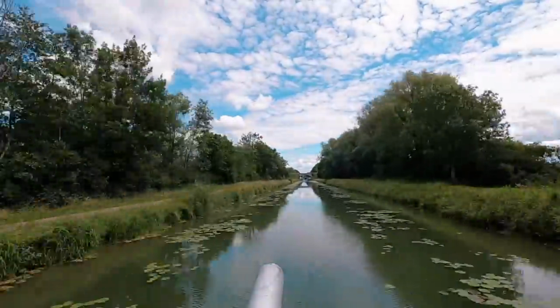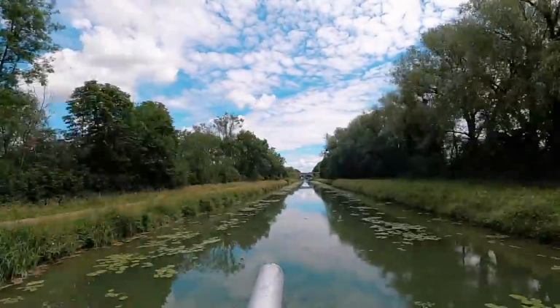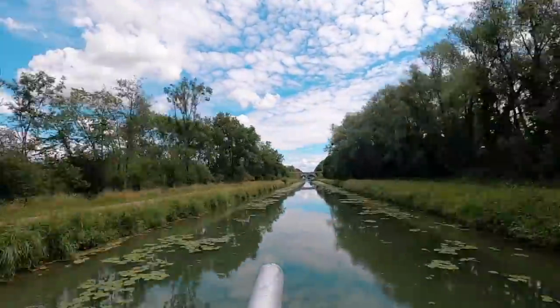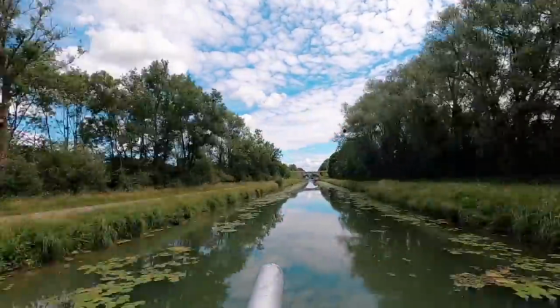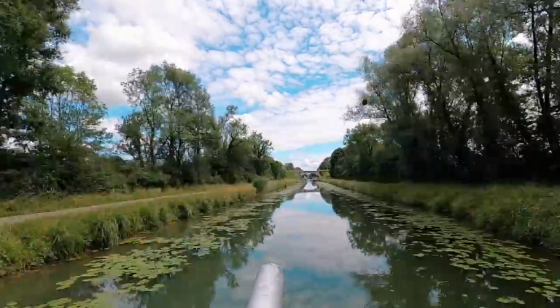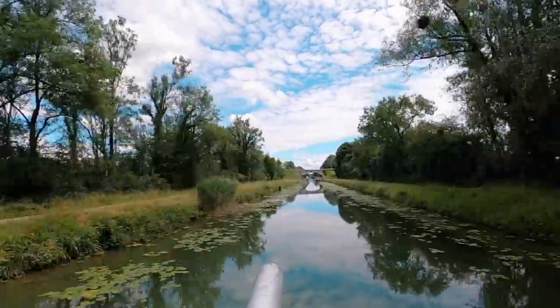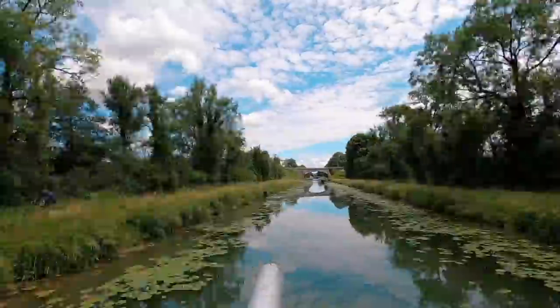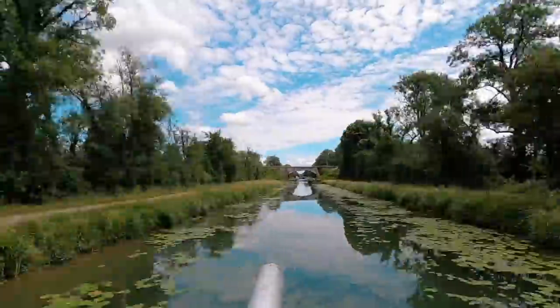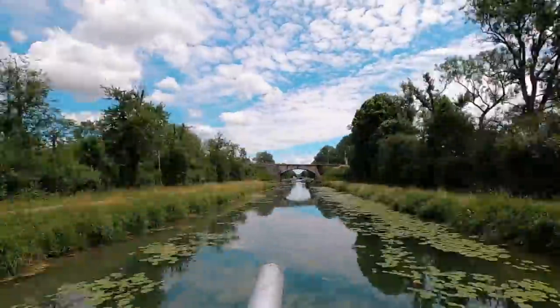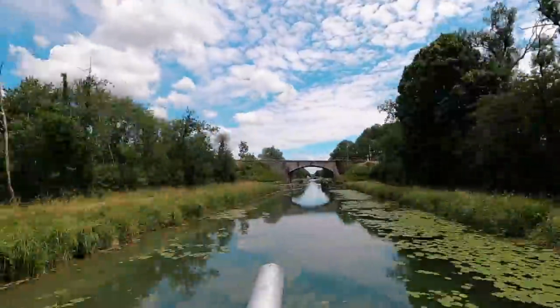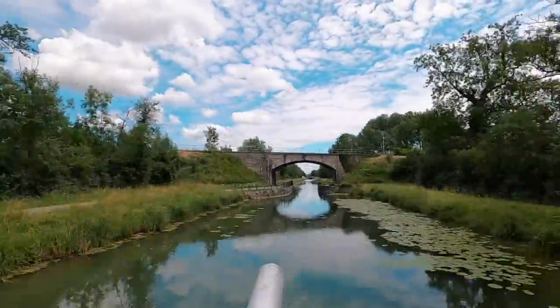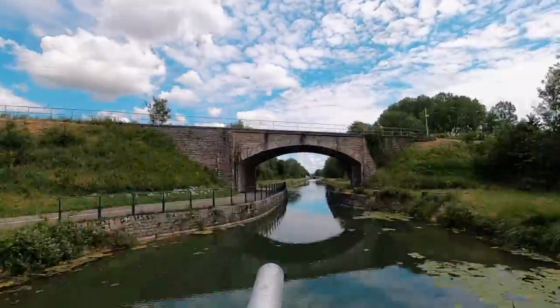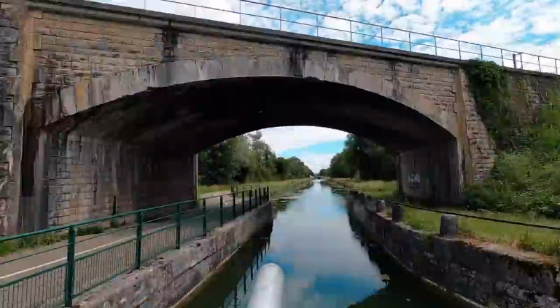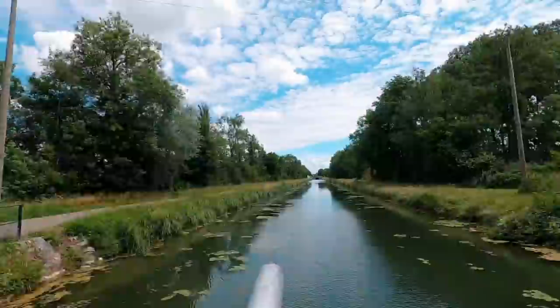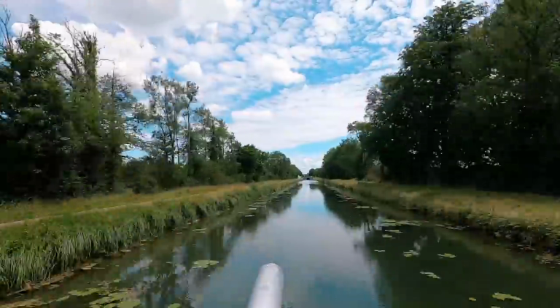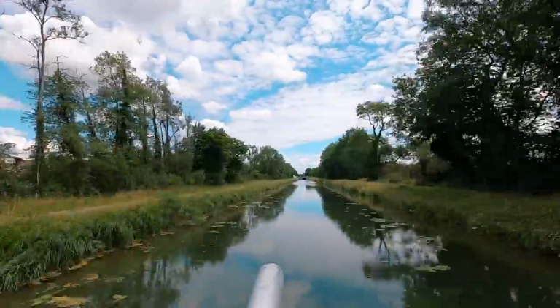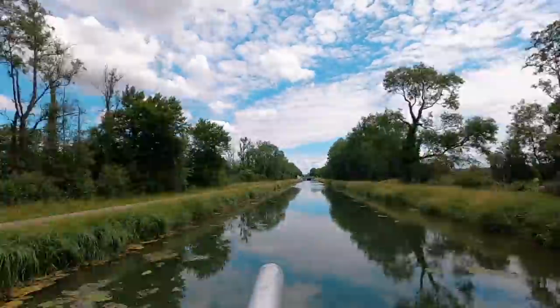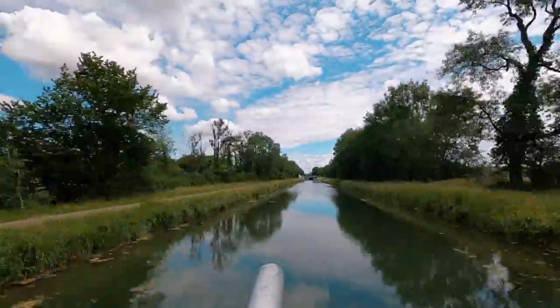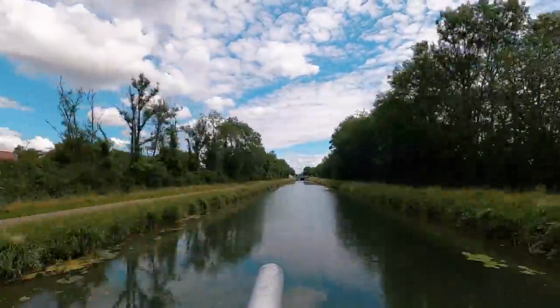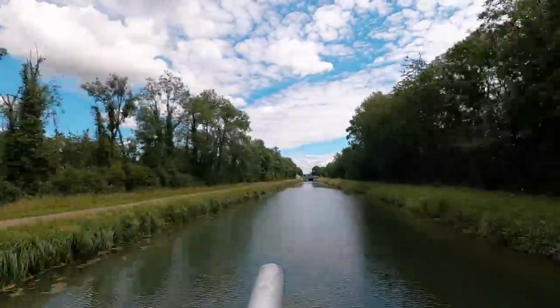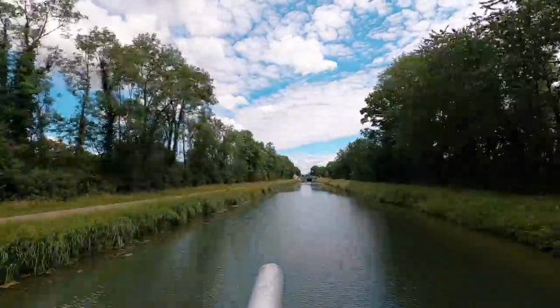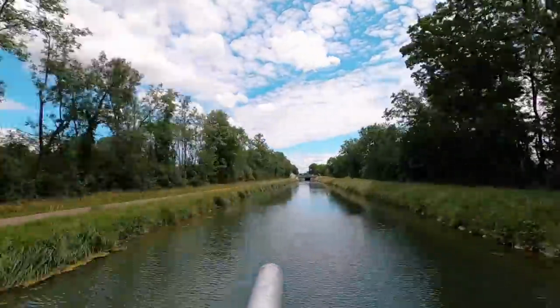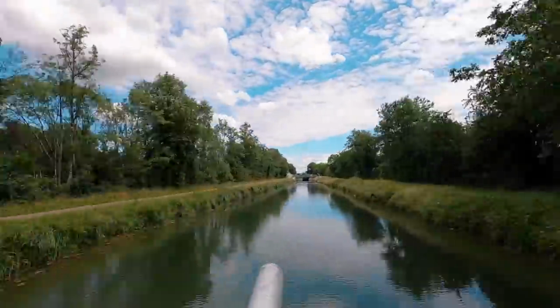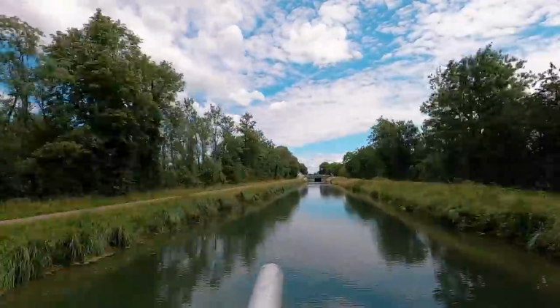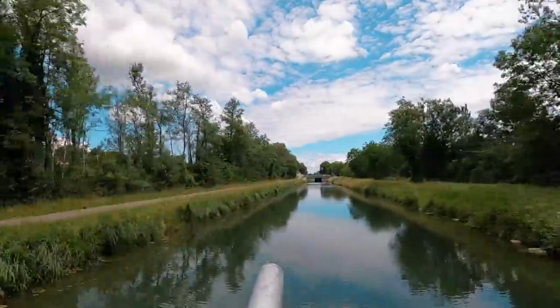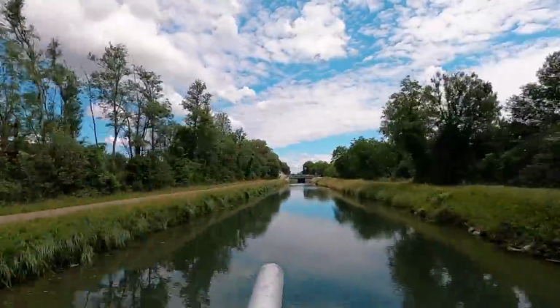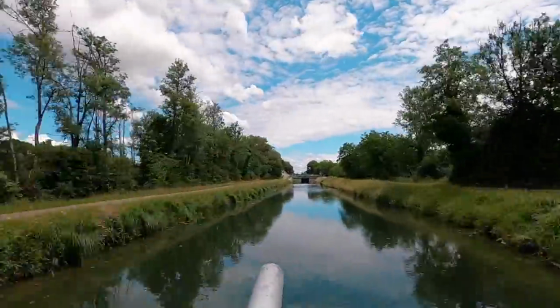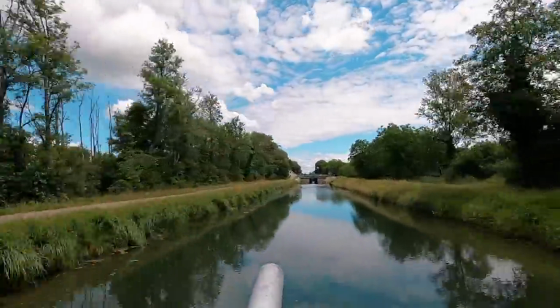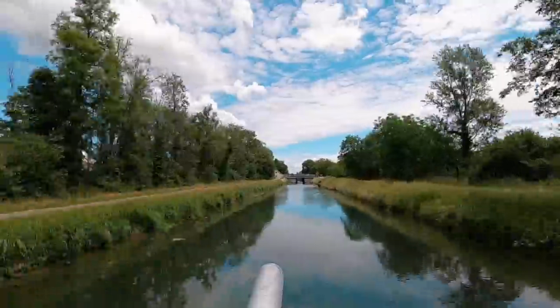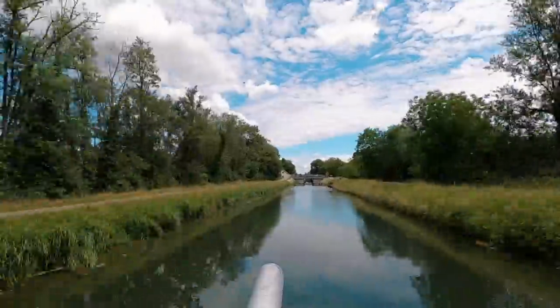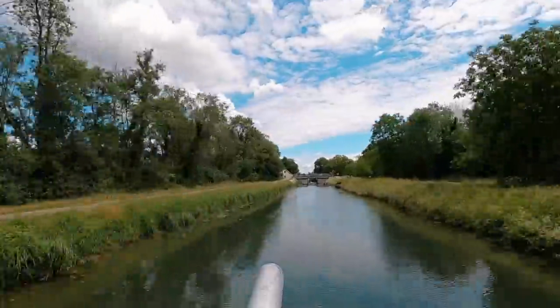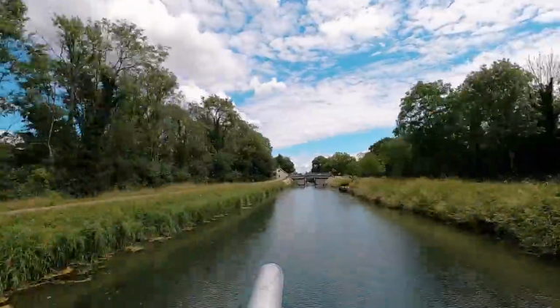So we kept going, the scenery kept changing, but it was always lovely. Big puffy white clouds floated overhead. Life was good.